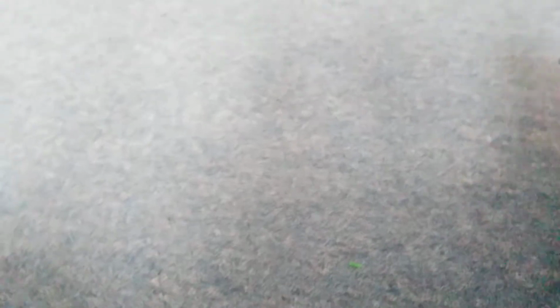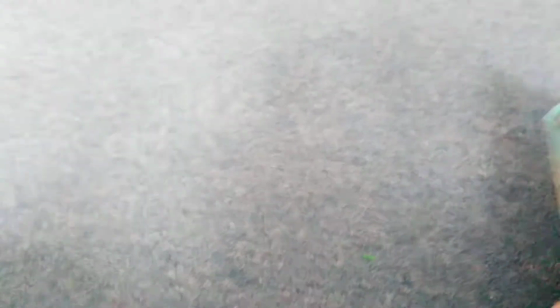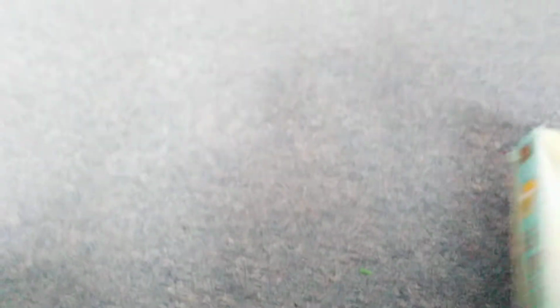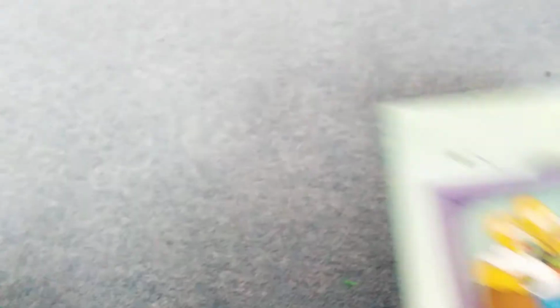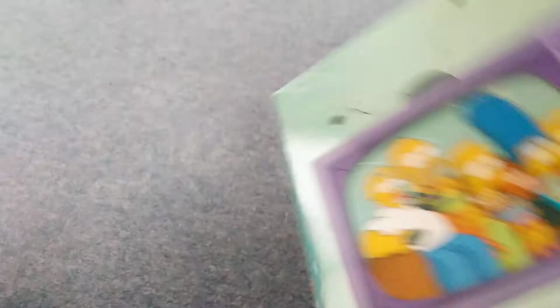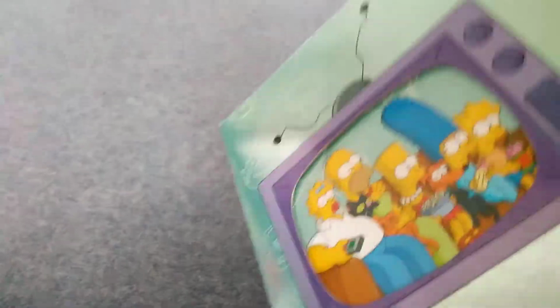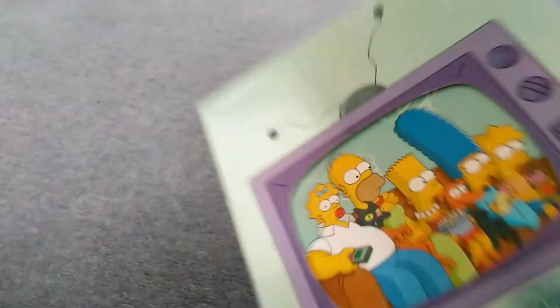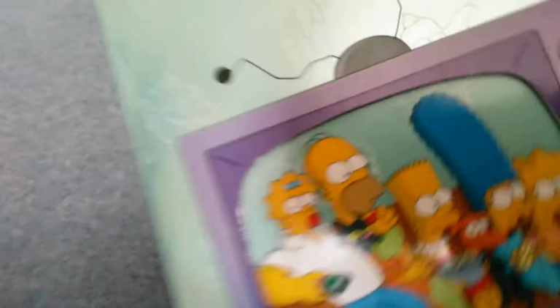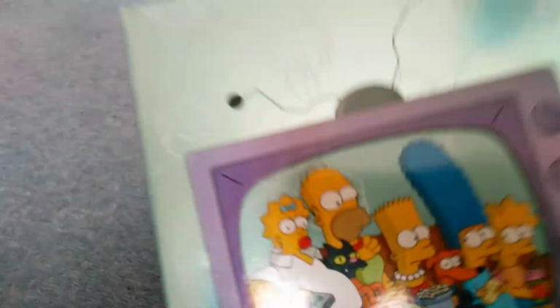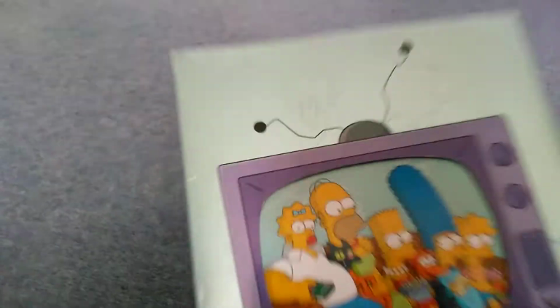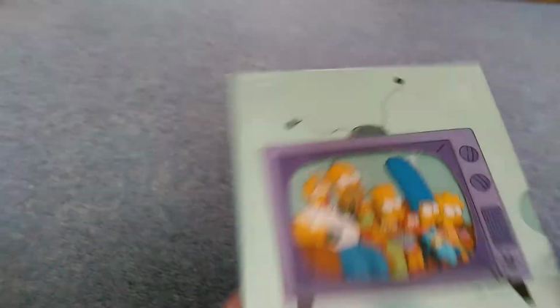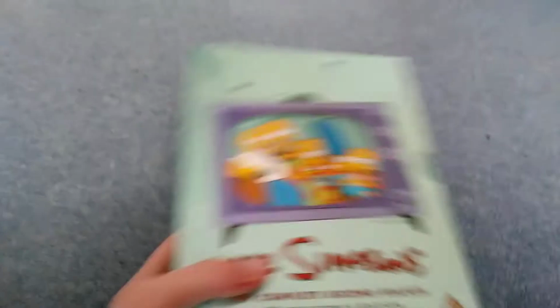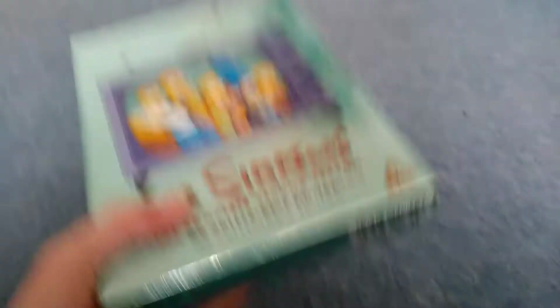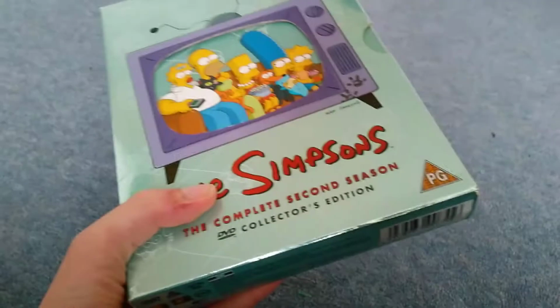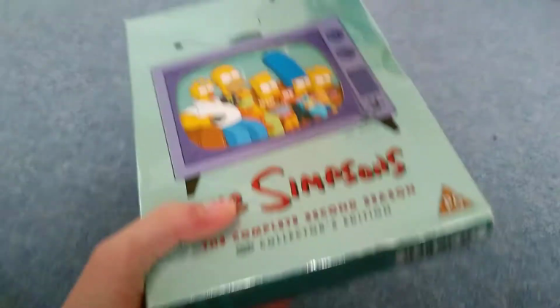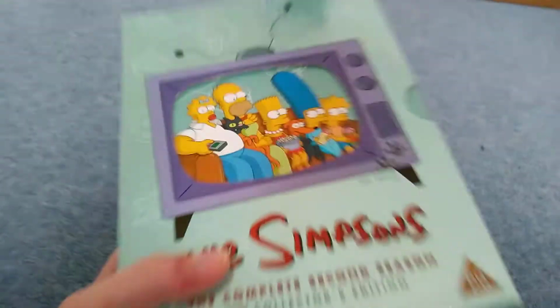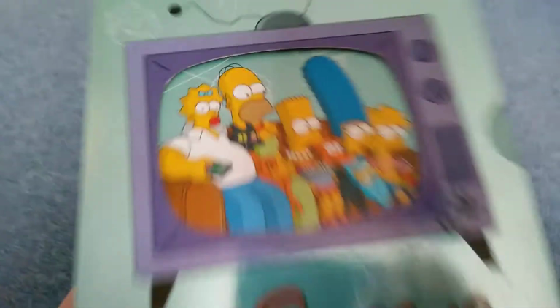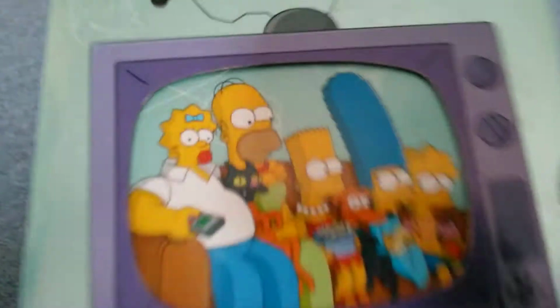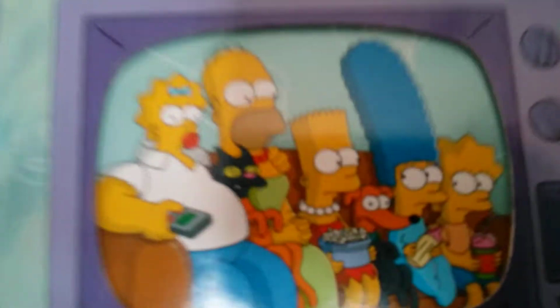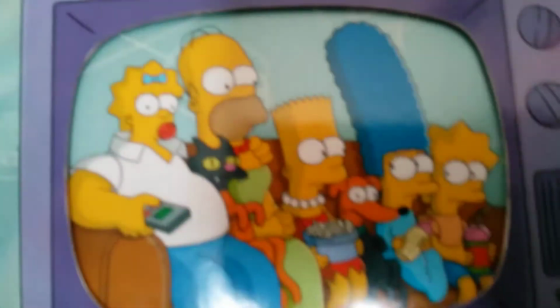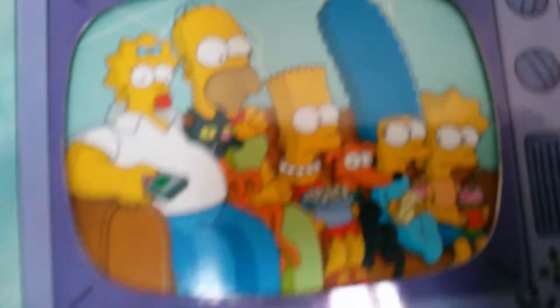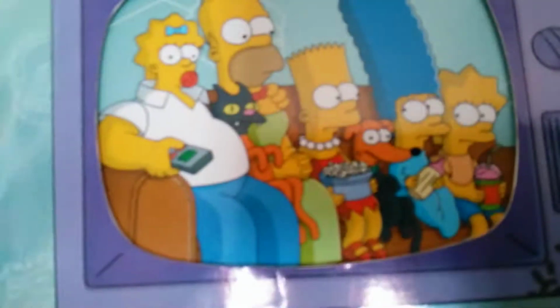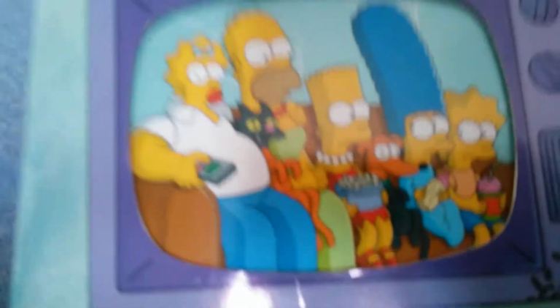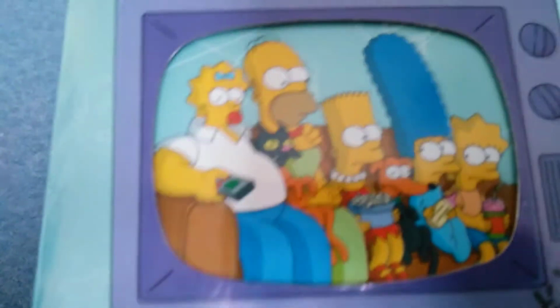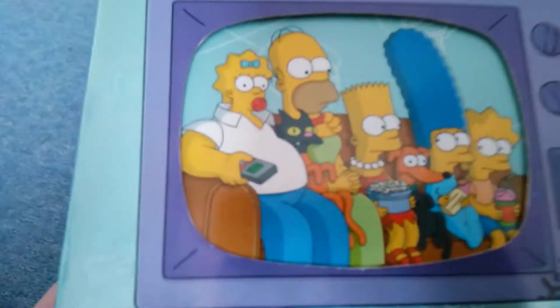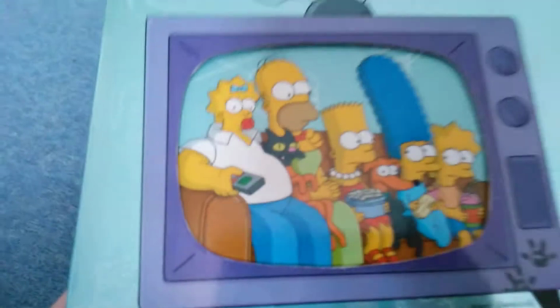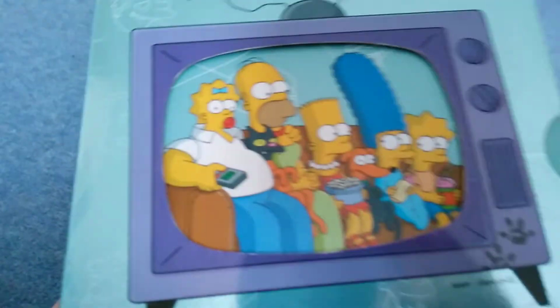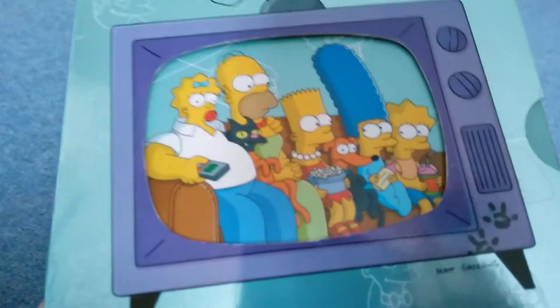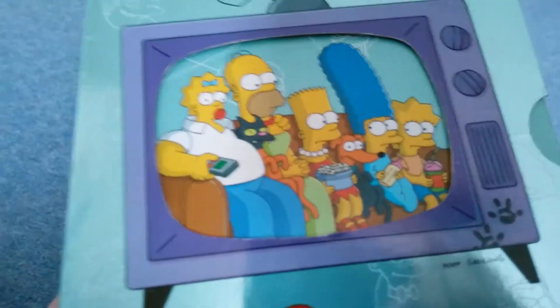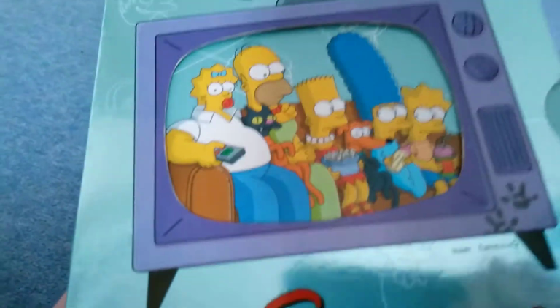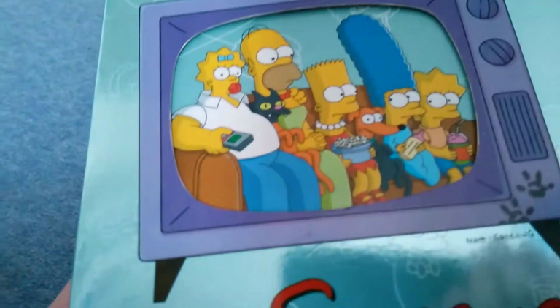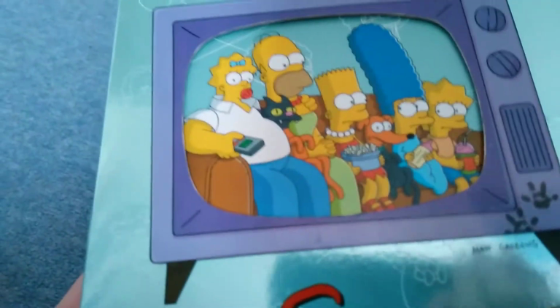Next we have Simpsons season two. We've got the couch gag where they're in the wrong heads.